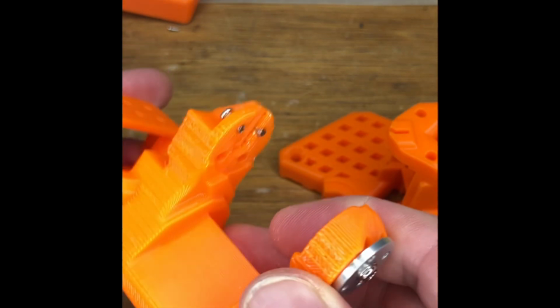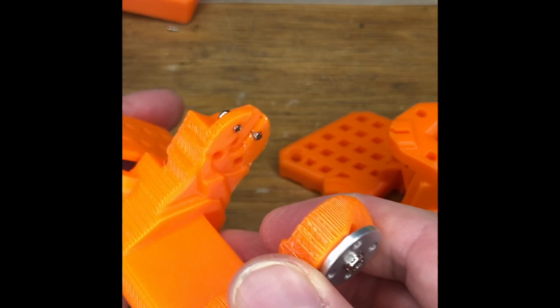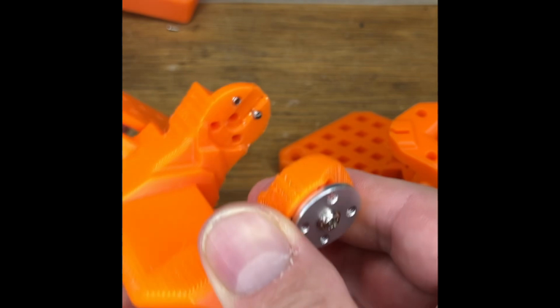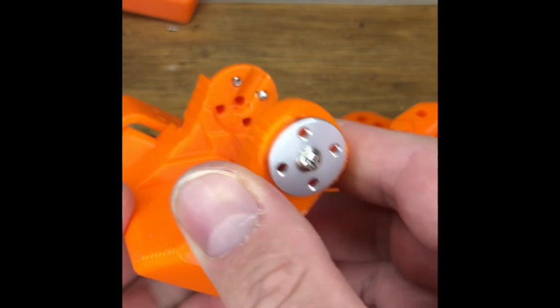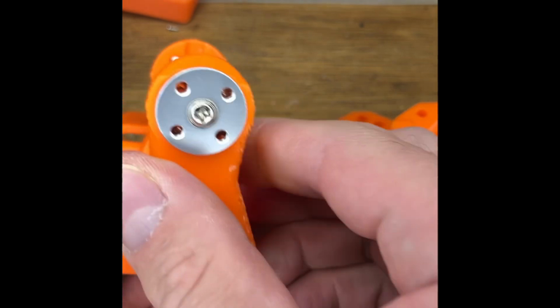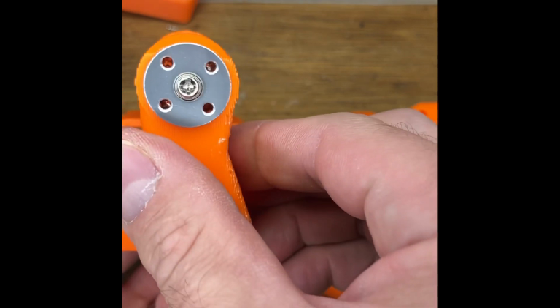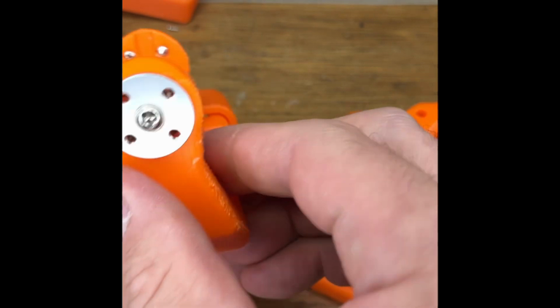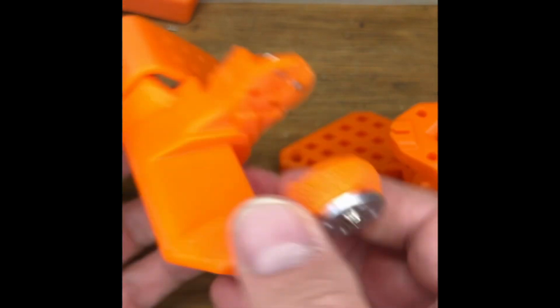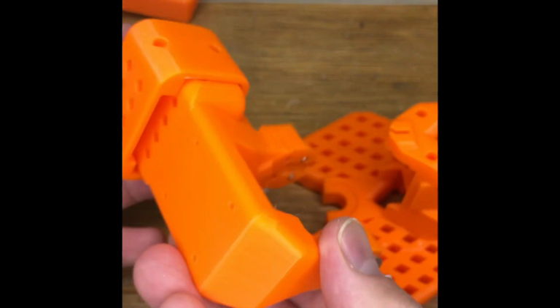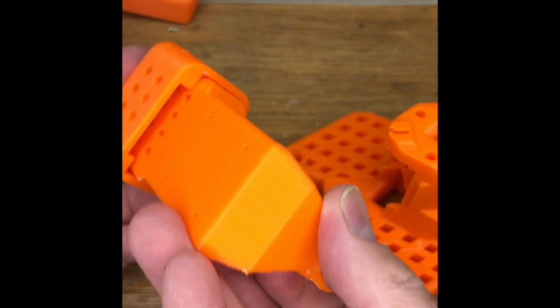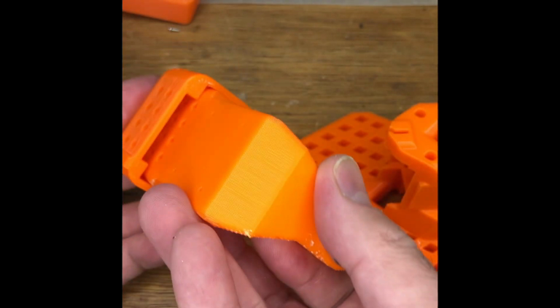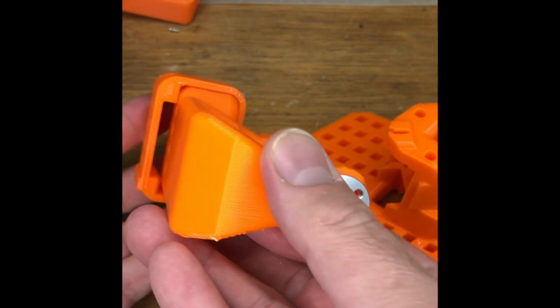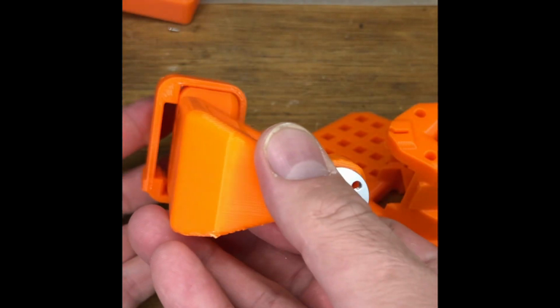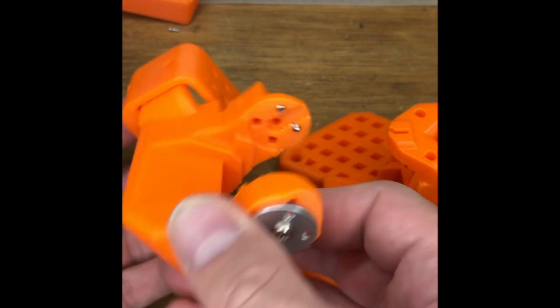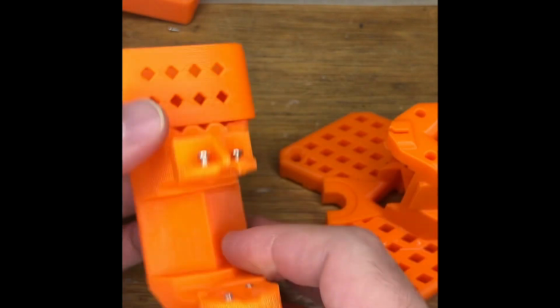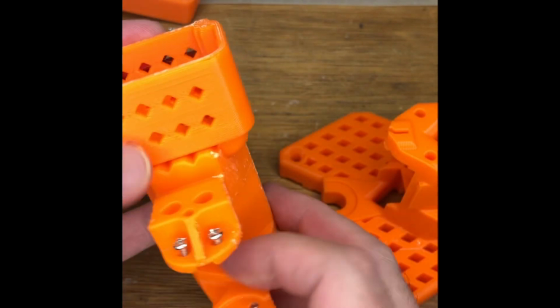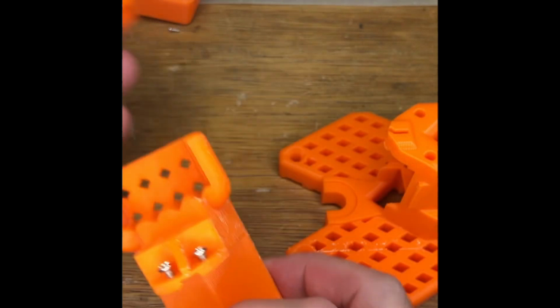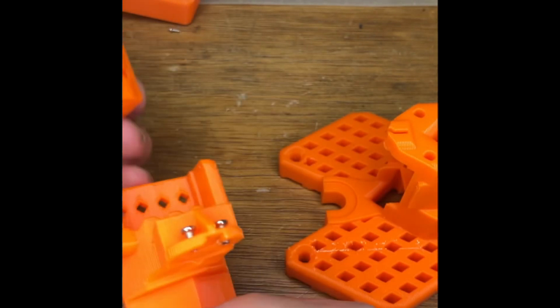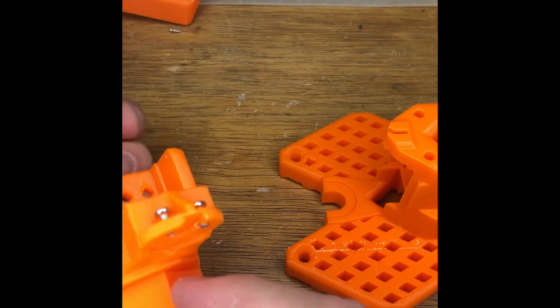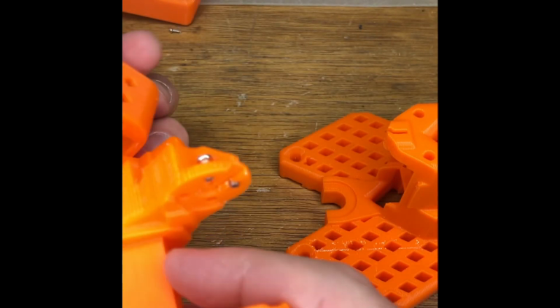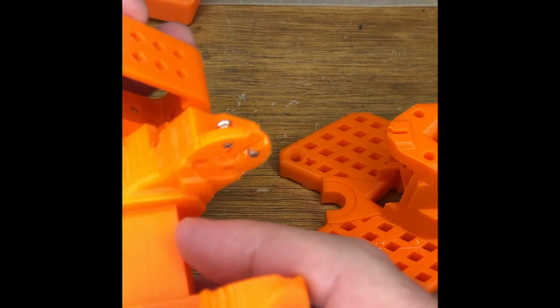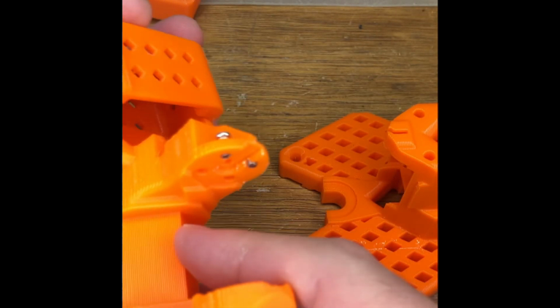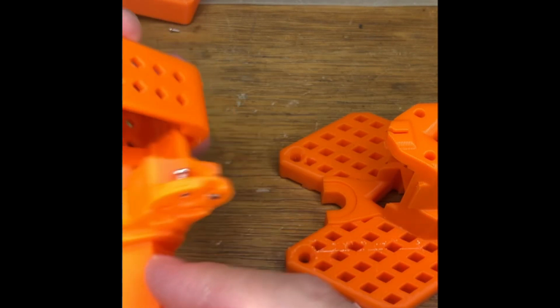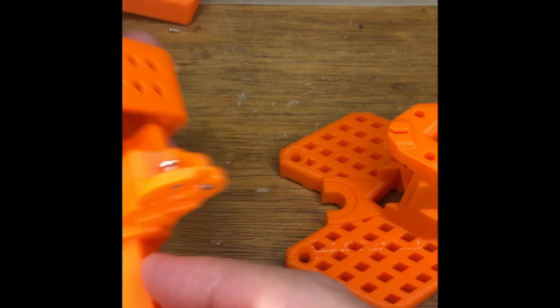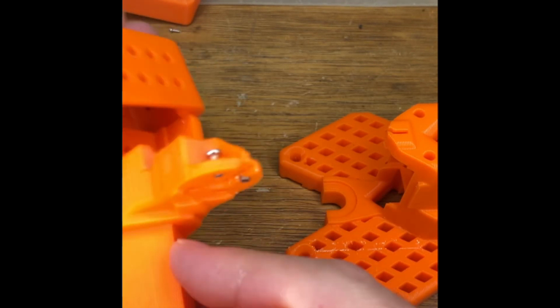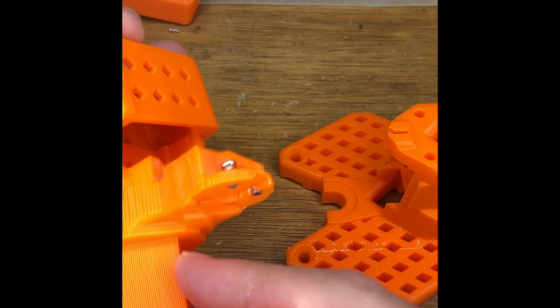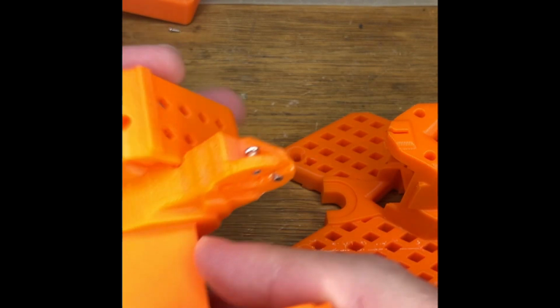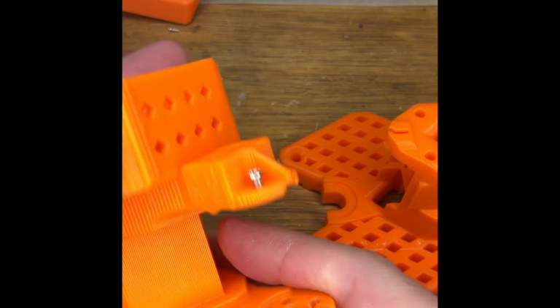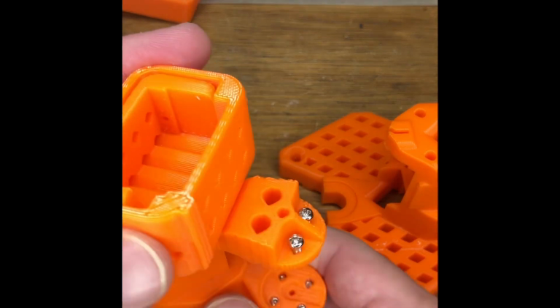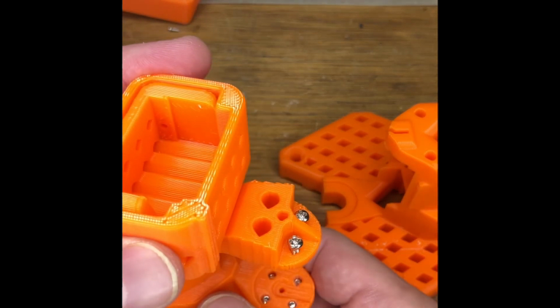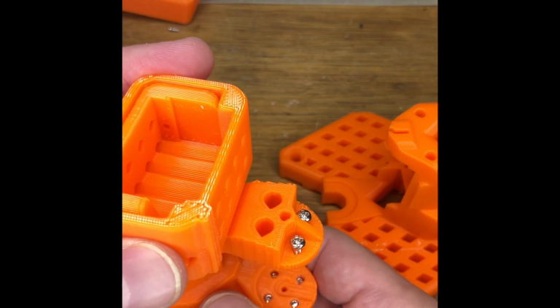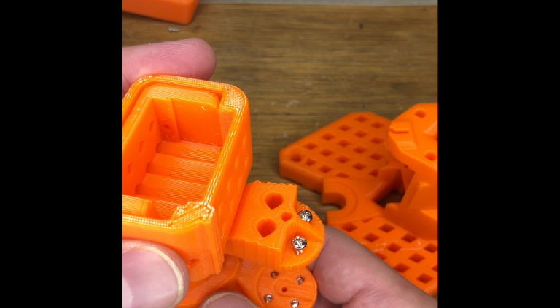If you put that on backwards, it's just obviously wrong and the servo won't fit.